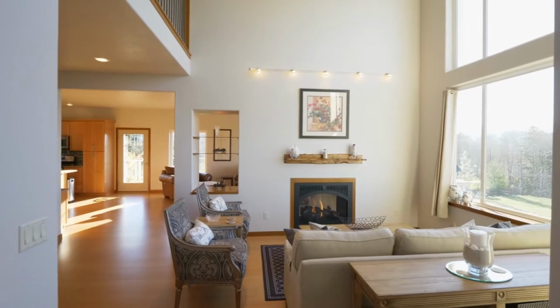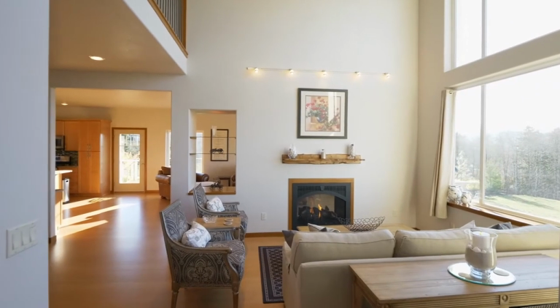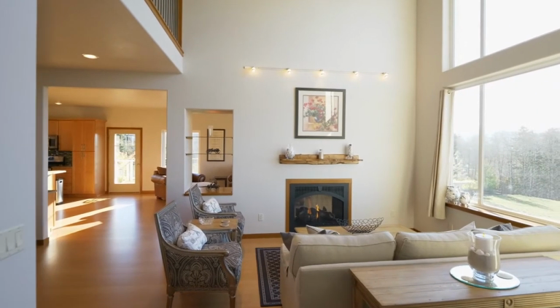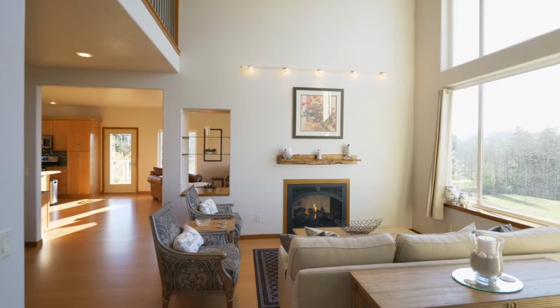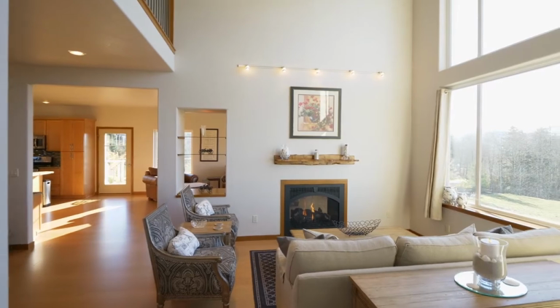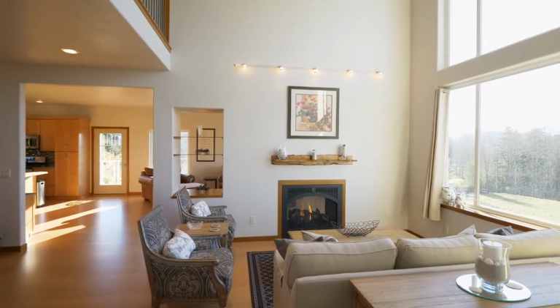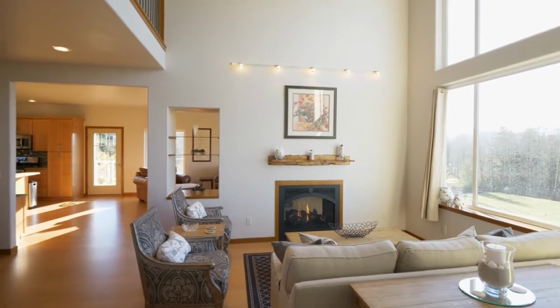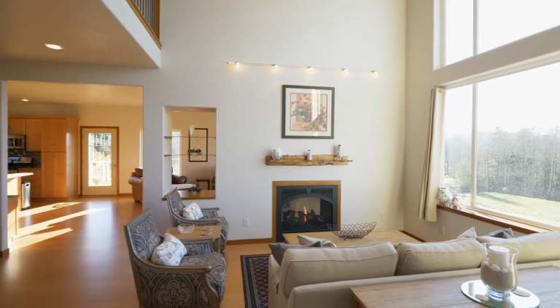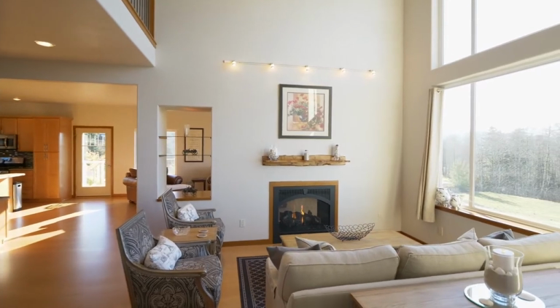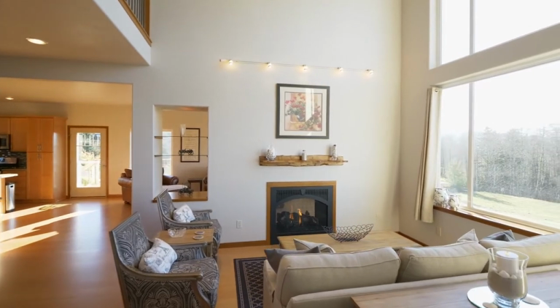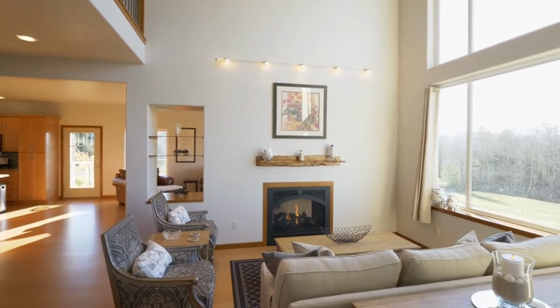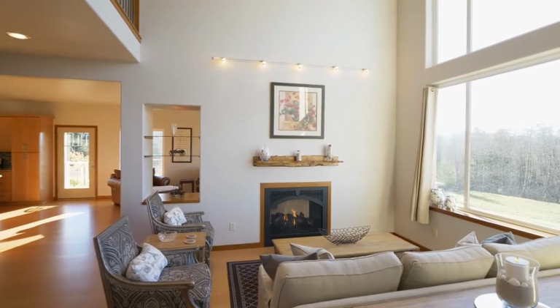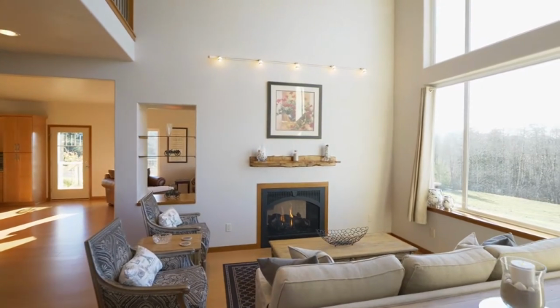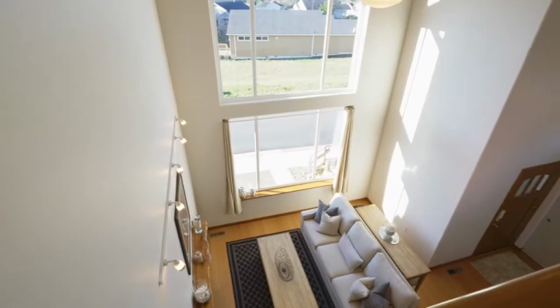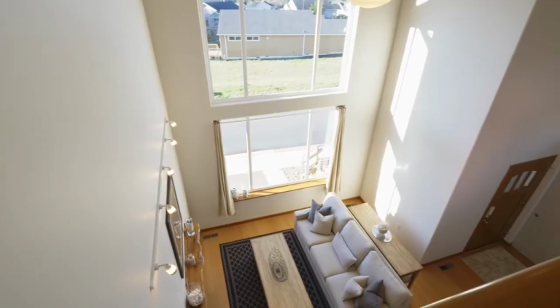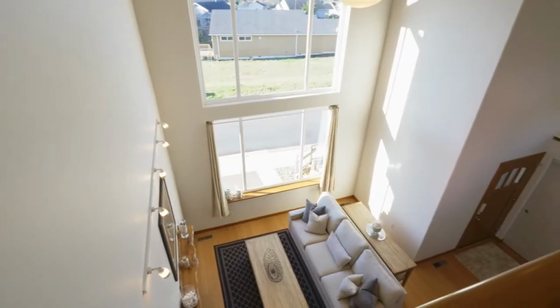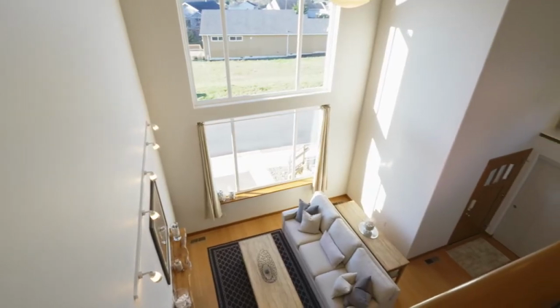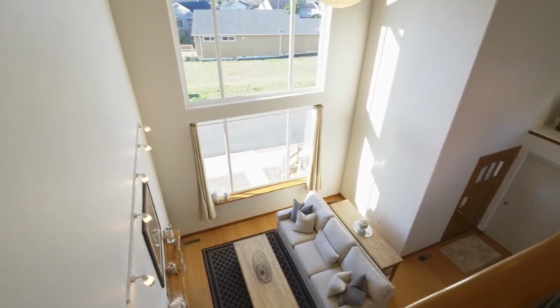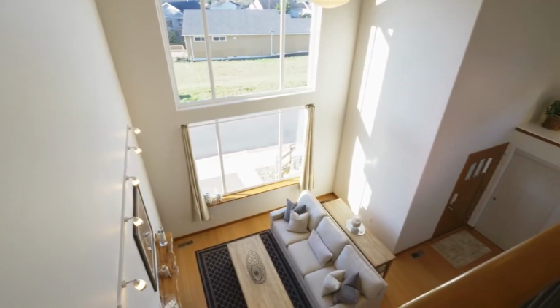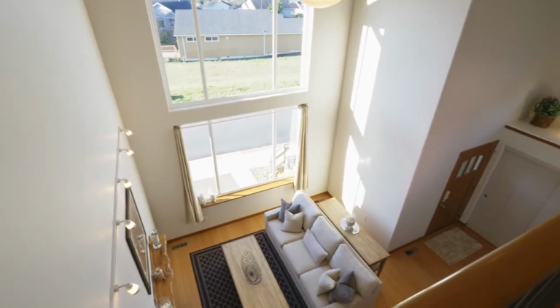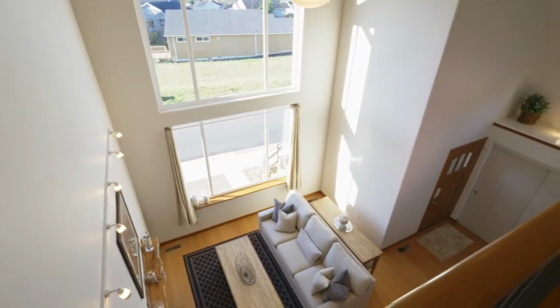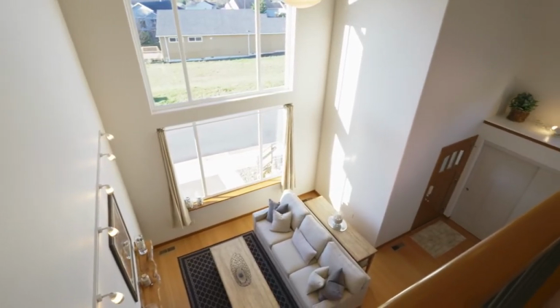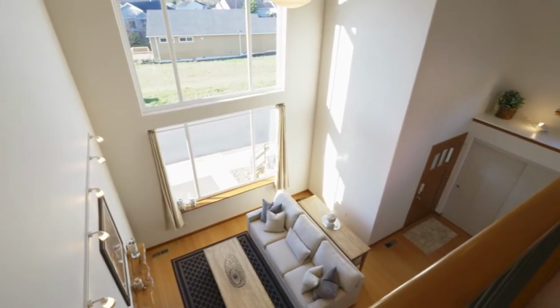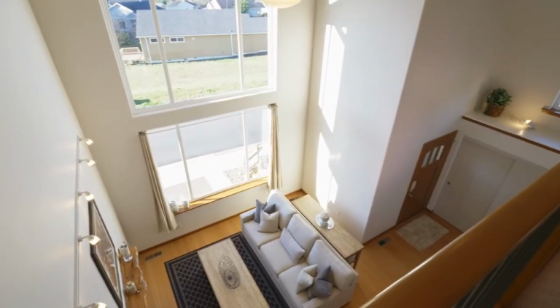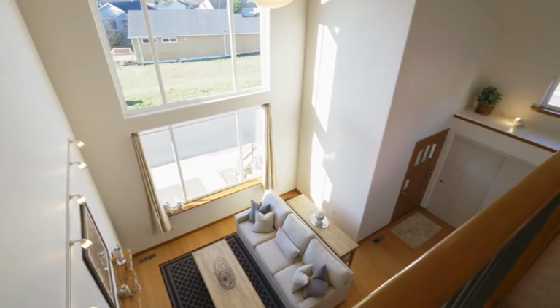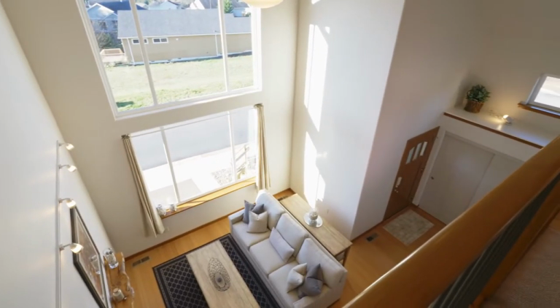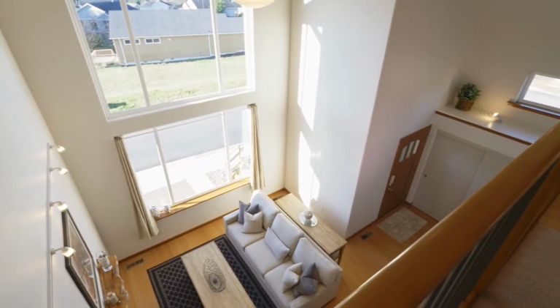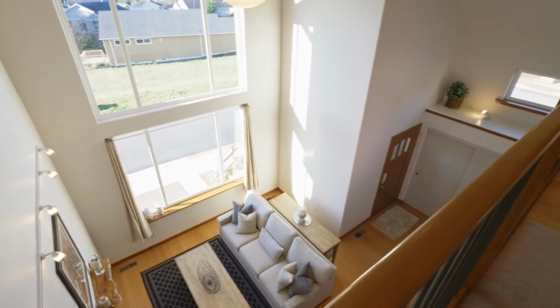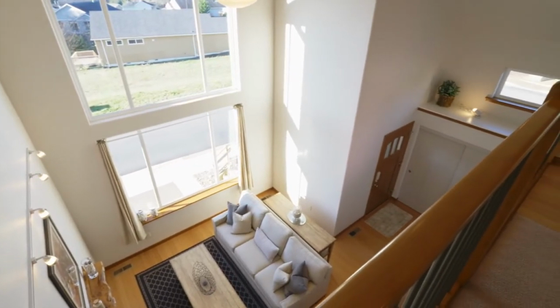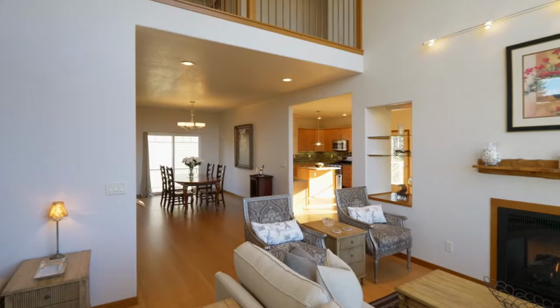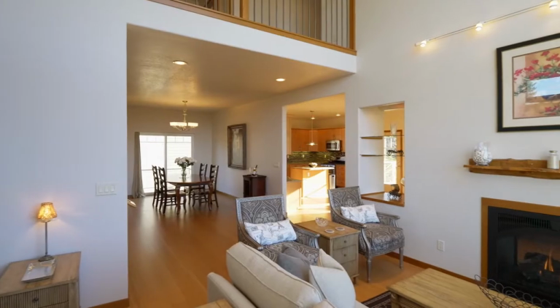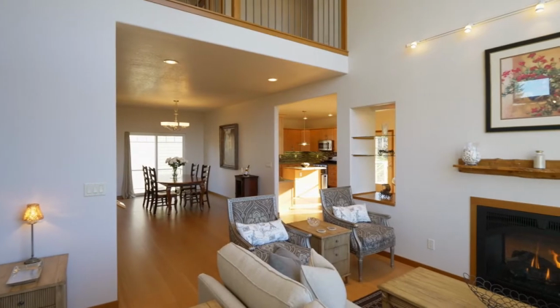Inside, the light and bright interior is thoughtfully designed, with large windows and soaring ceilings.